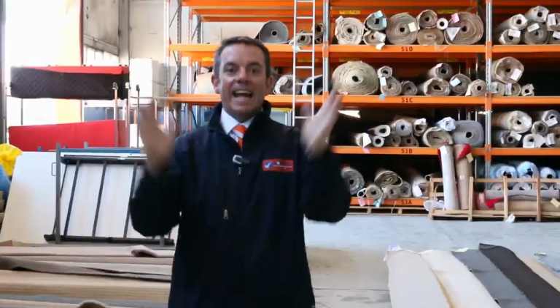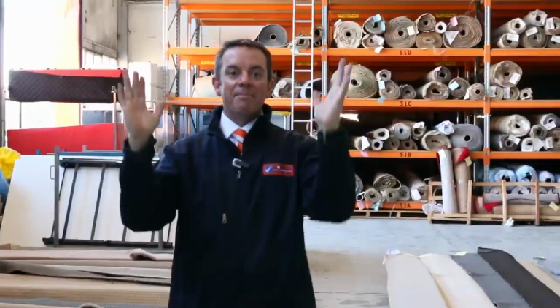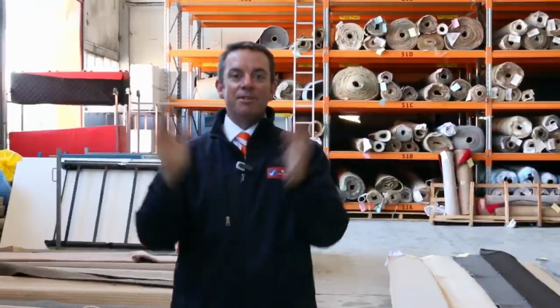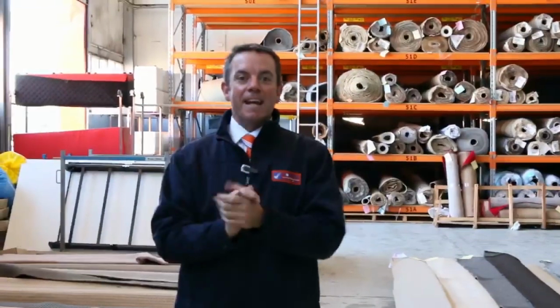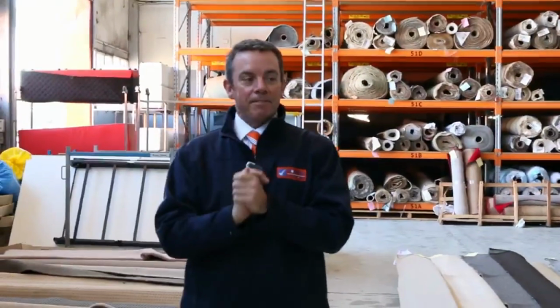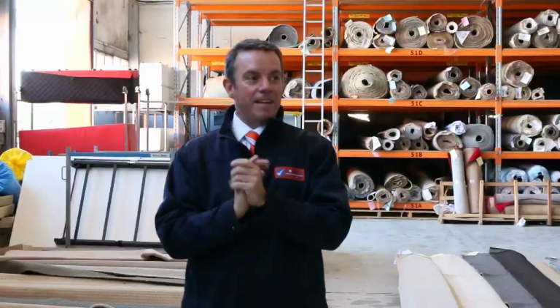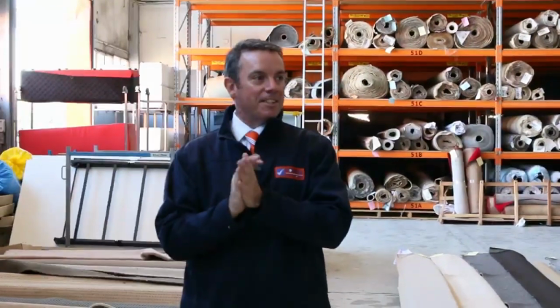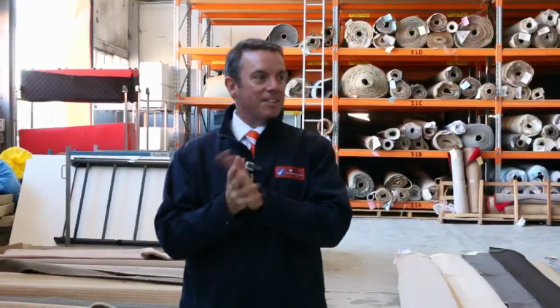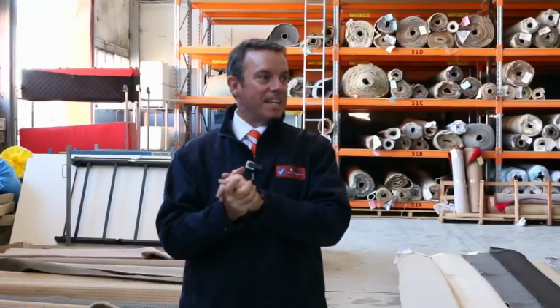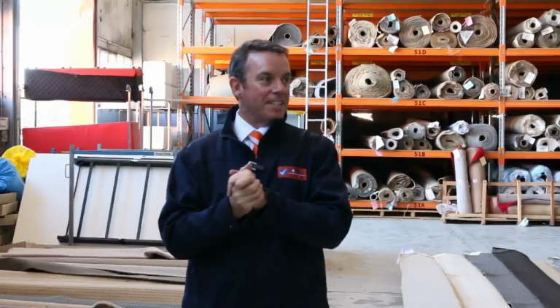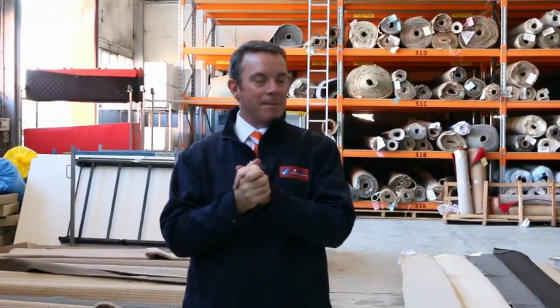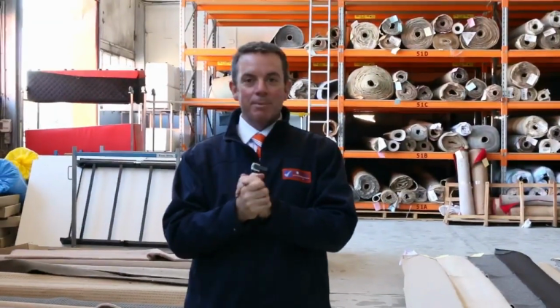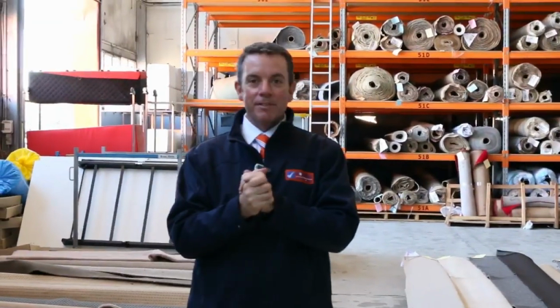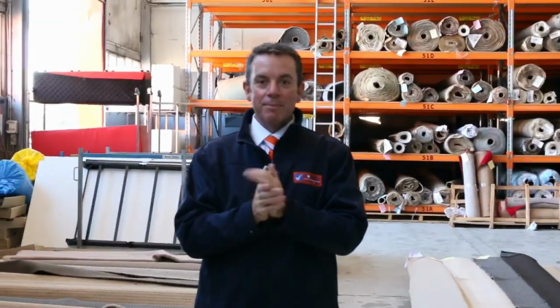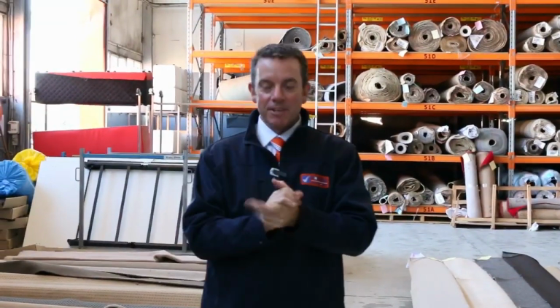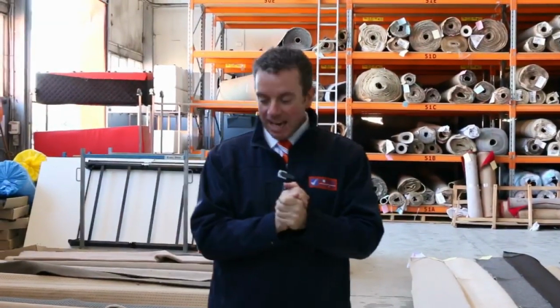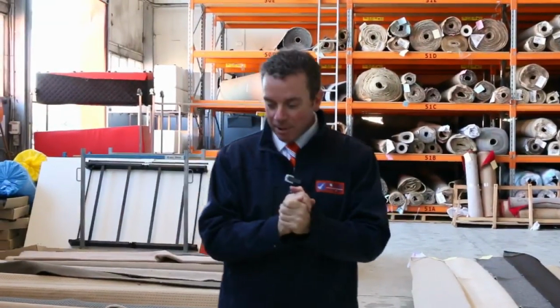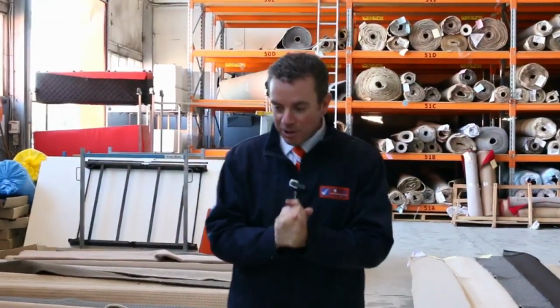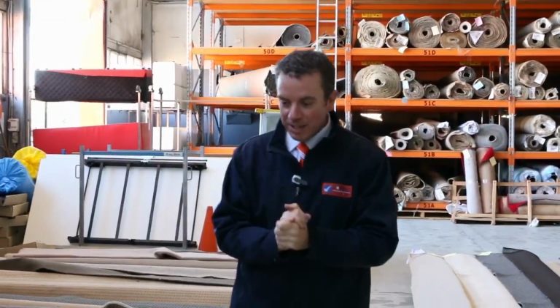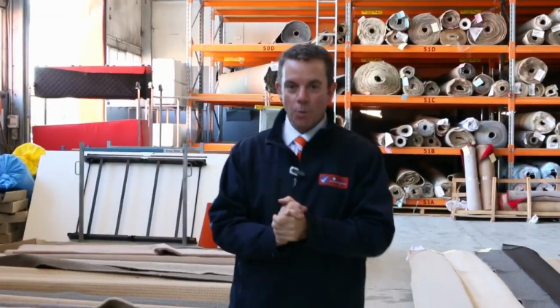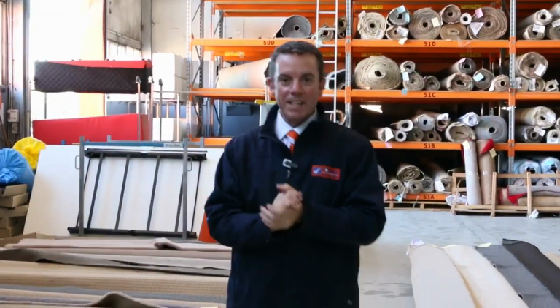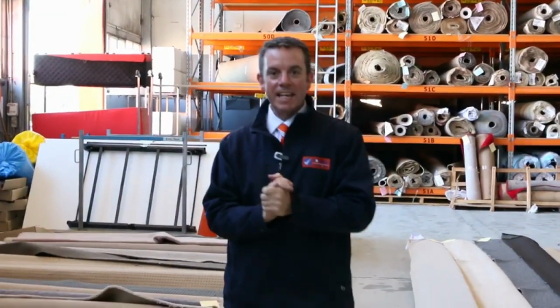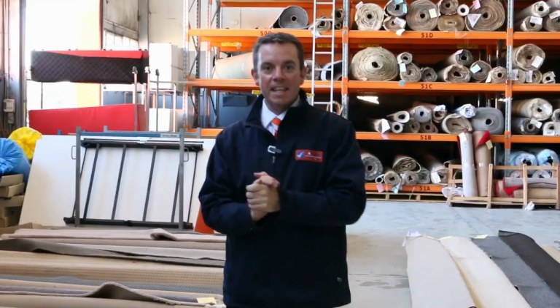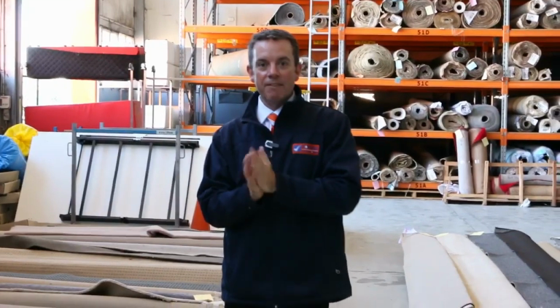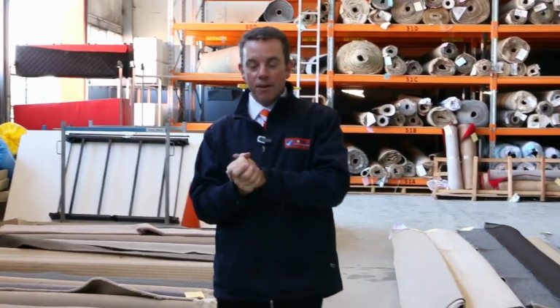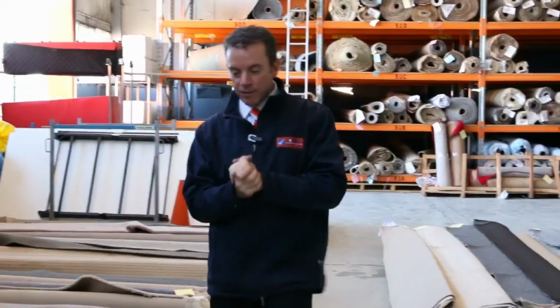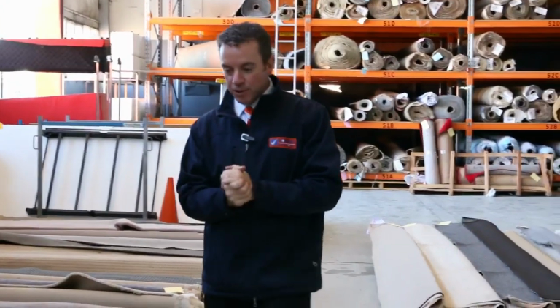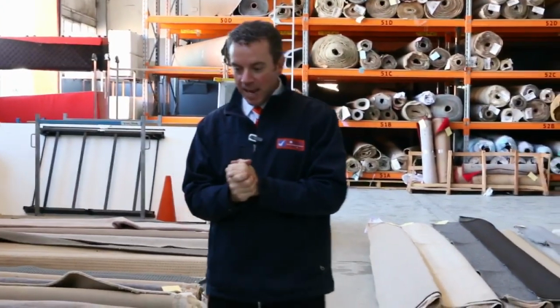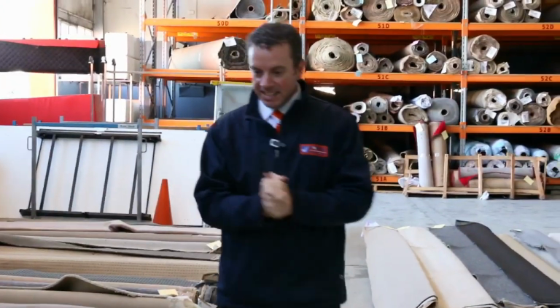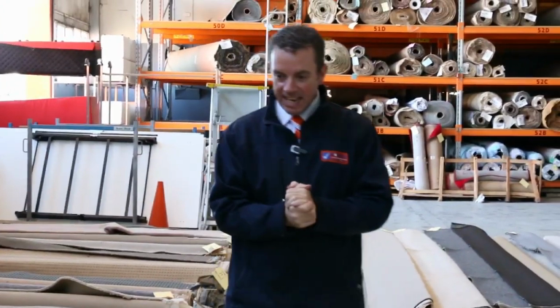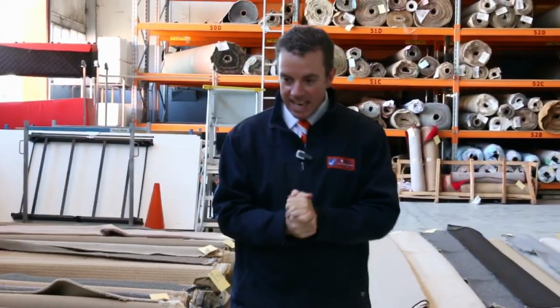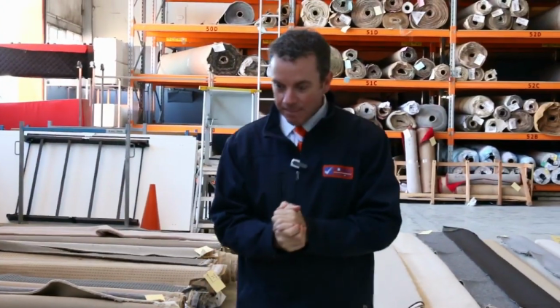G'day, I'm John Fowler from Fowler's Auction and Sales. I'm here to preview tomorrow's carpet auction — that's Wednesday the 1st of June at 10am.